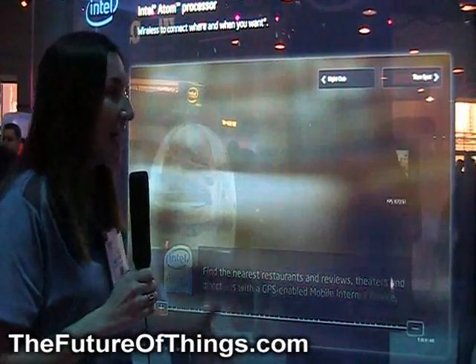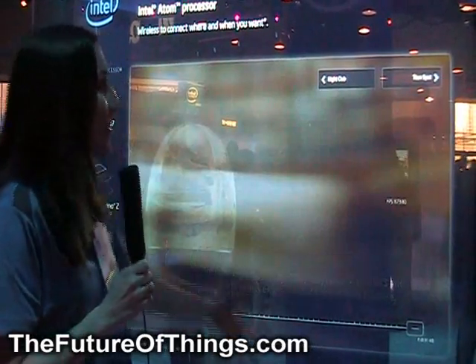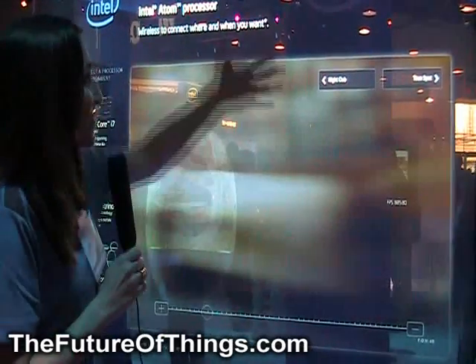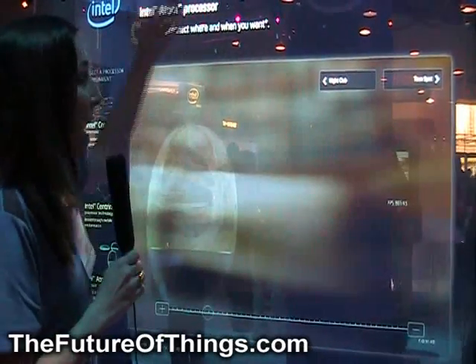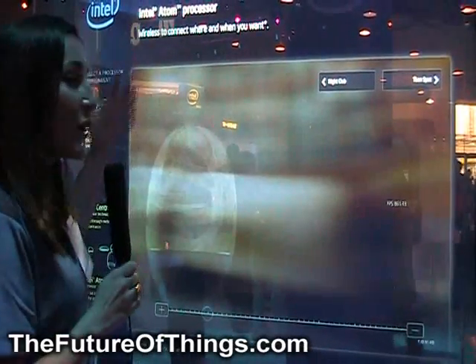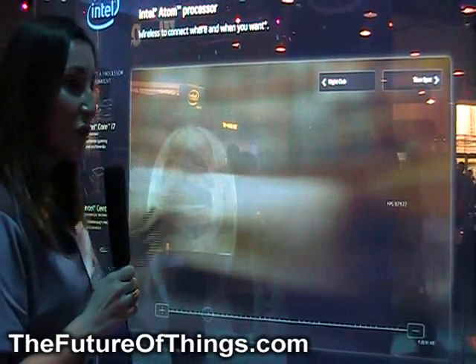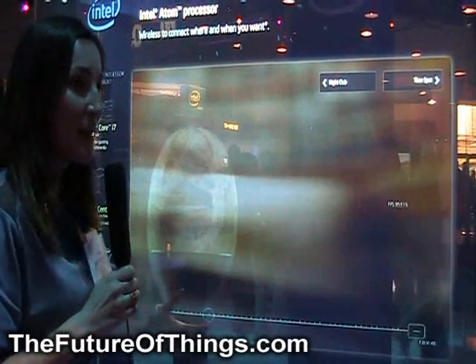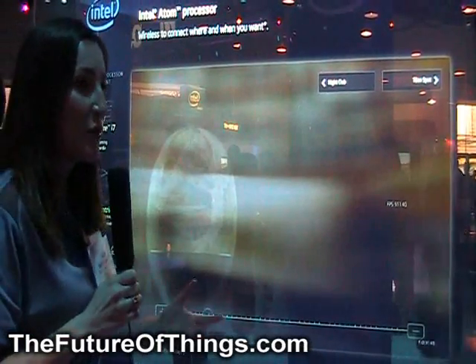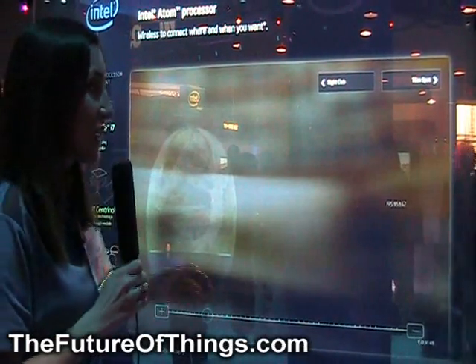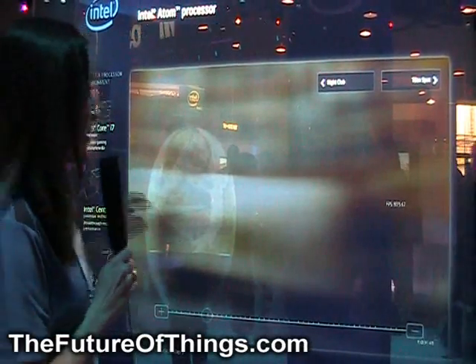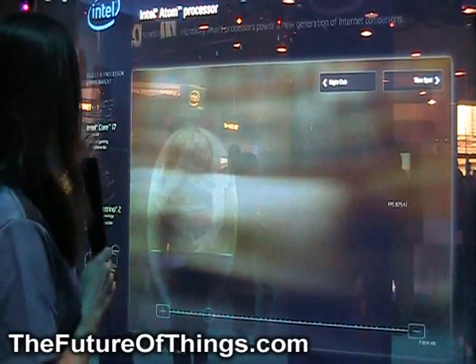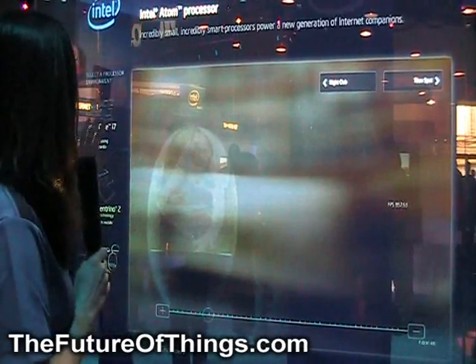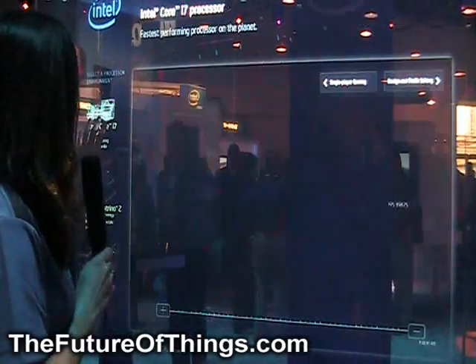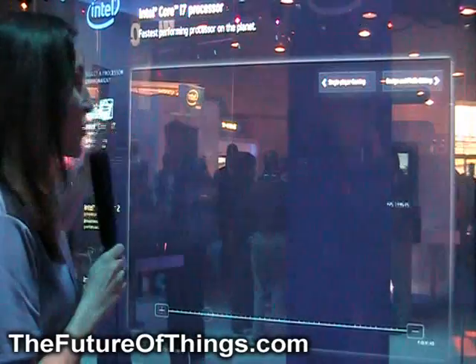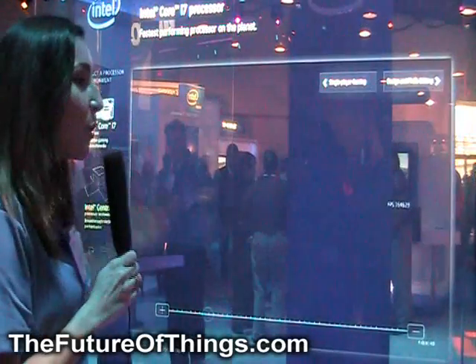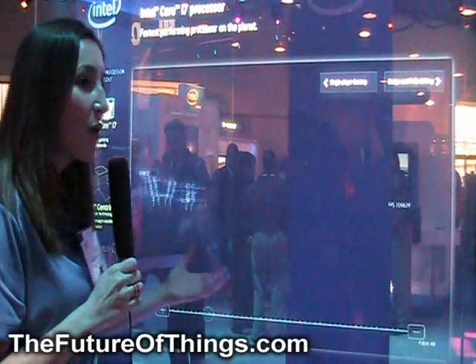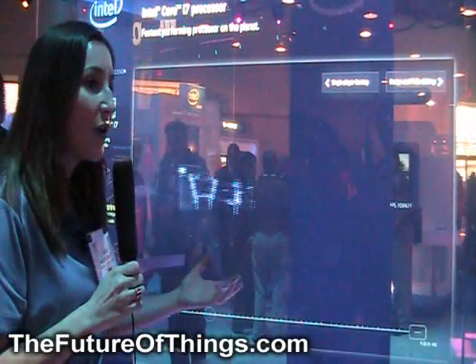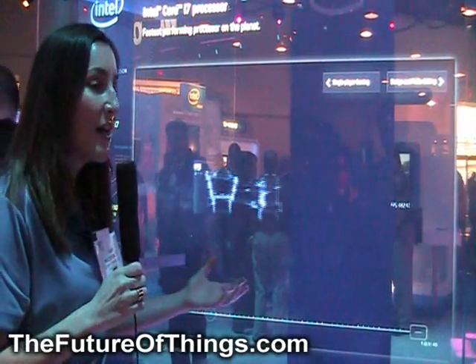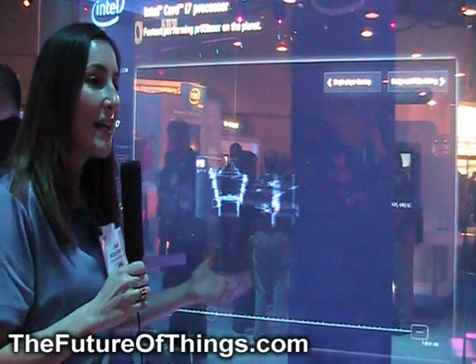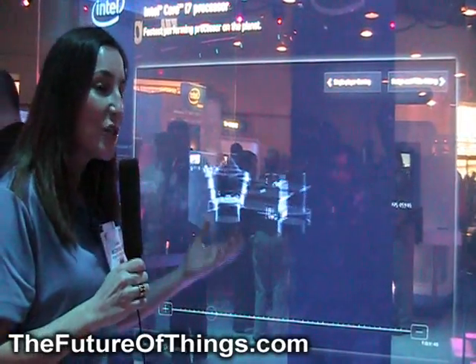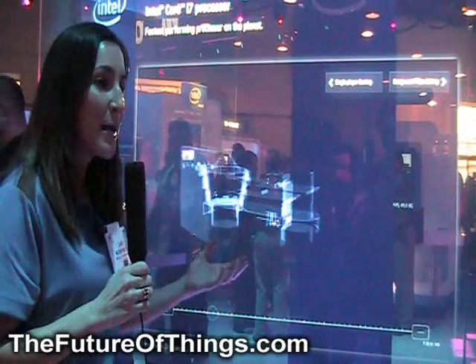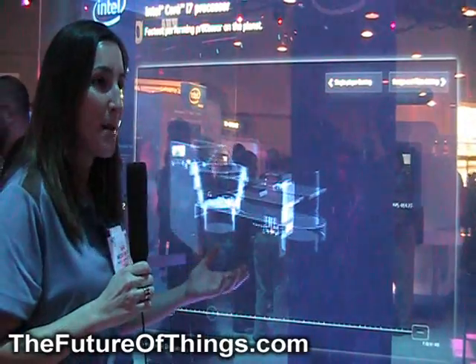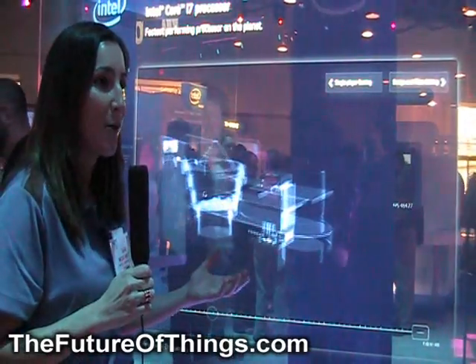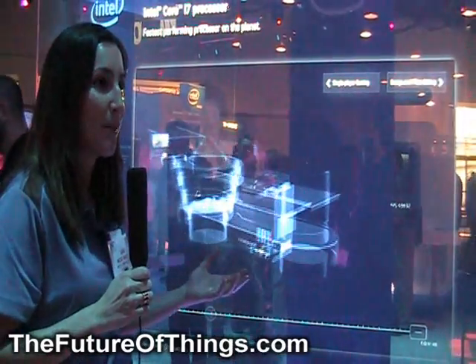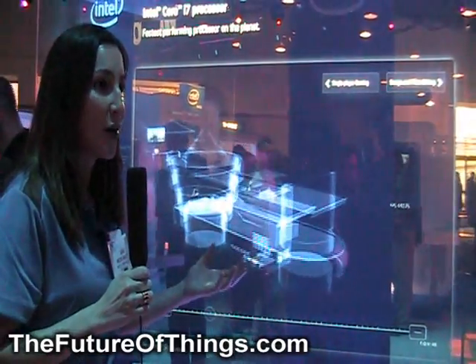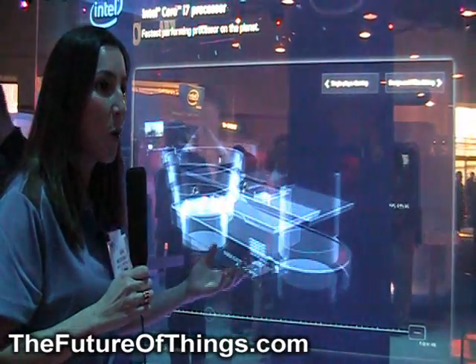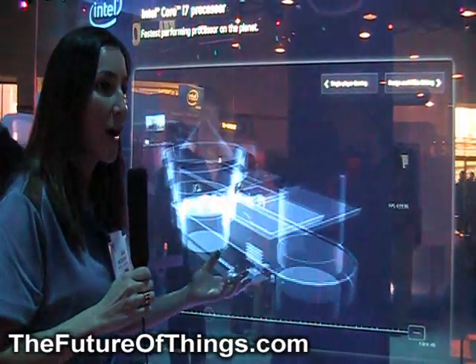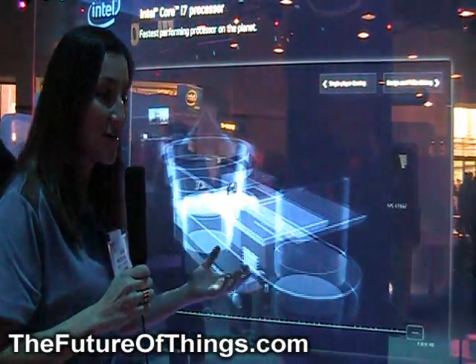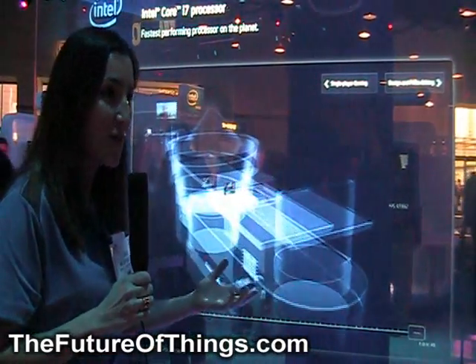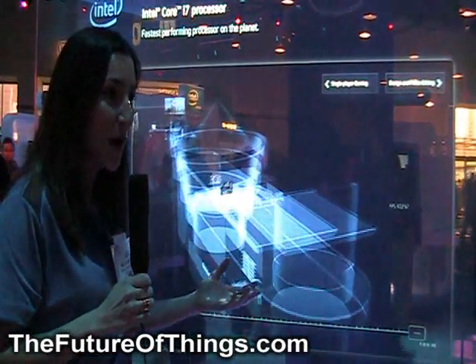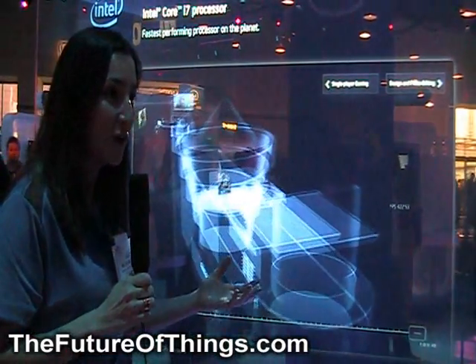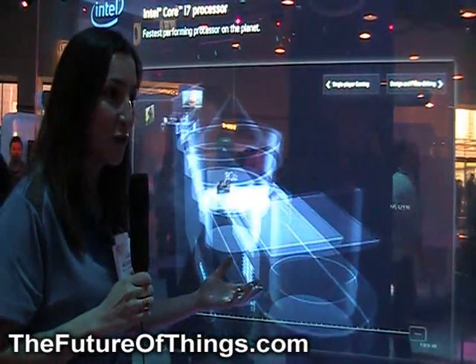Again, this entire display that you see here — this whole virtual world — is being powered by our Core i7 processor.